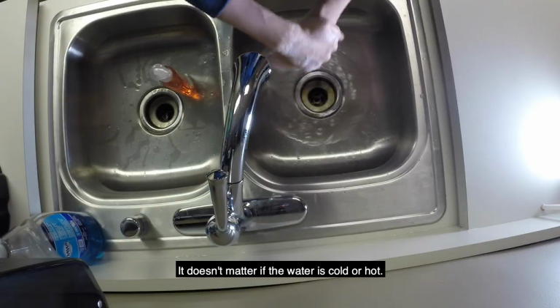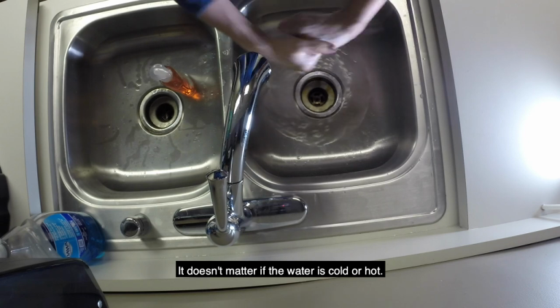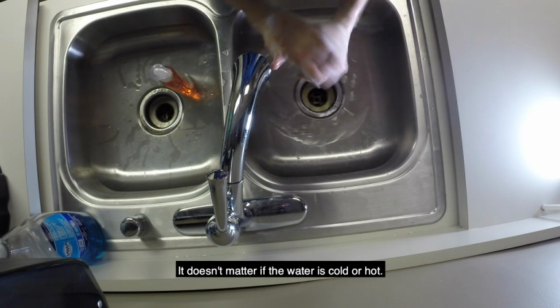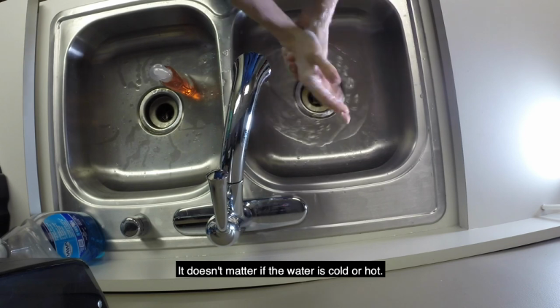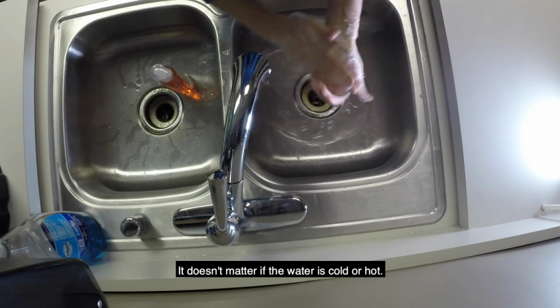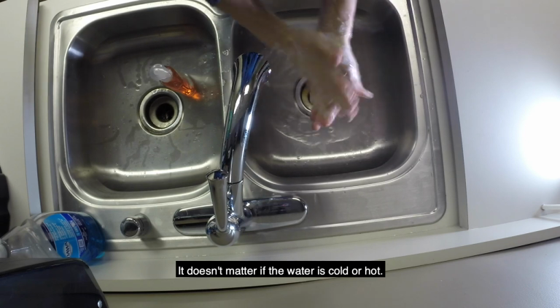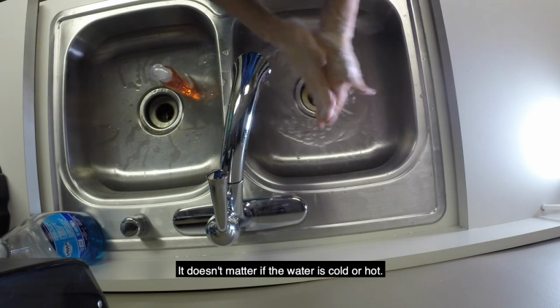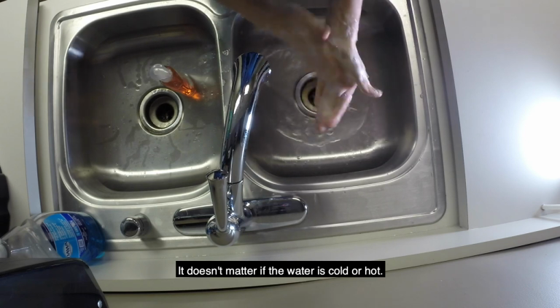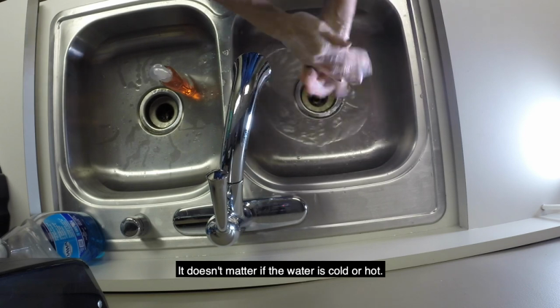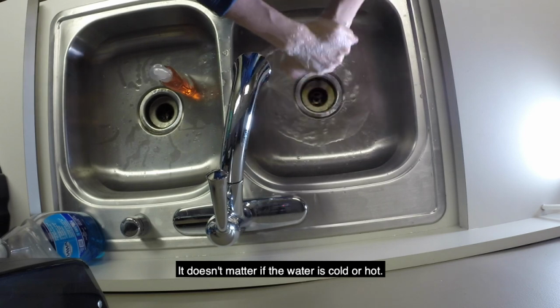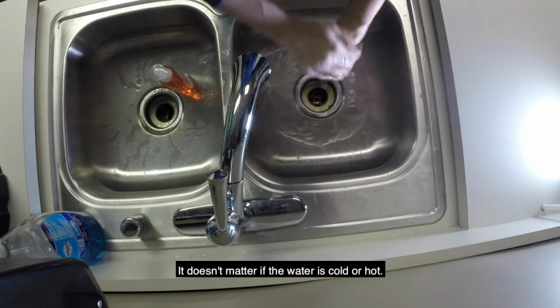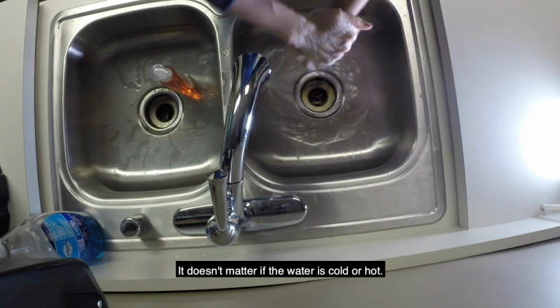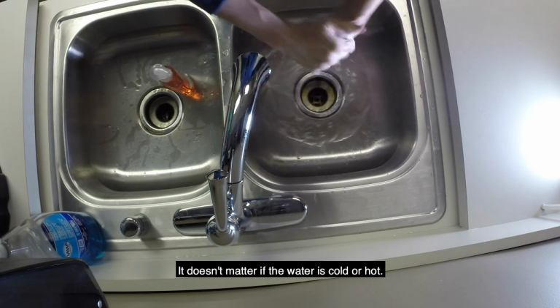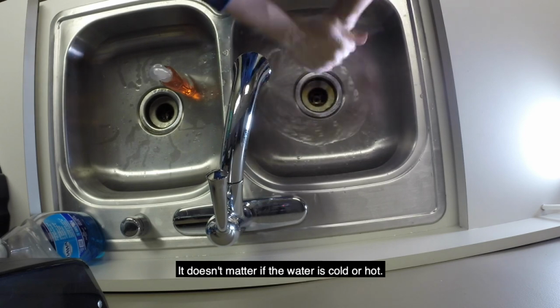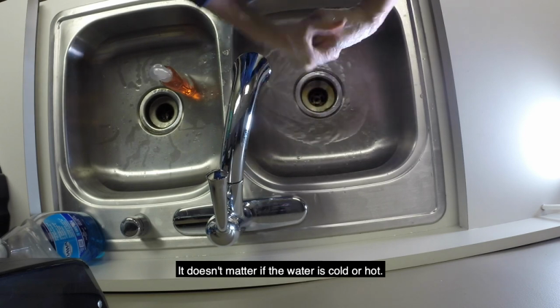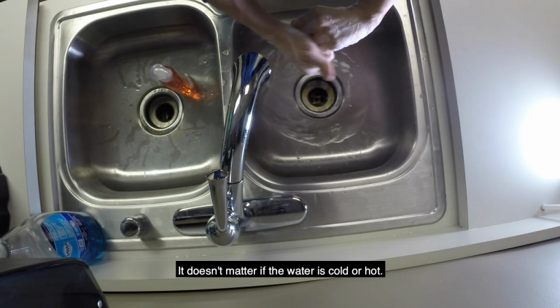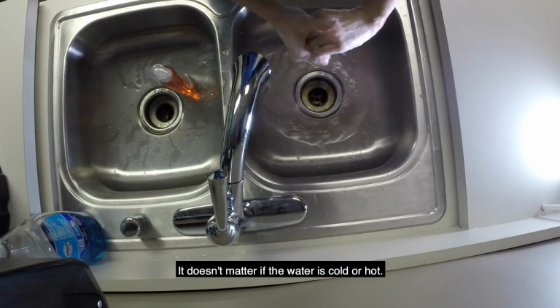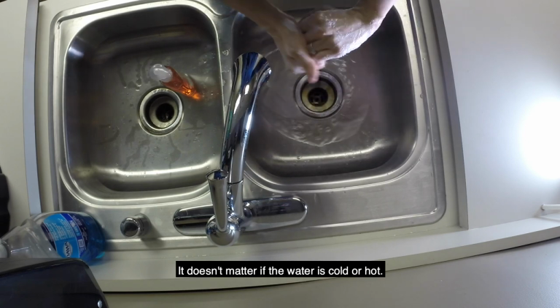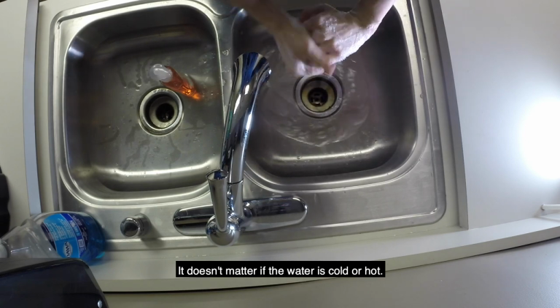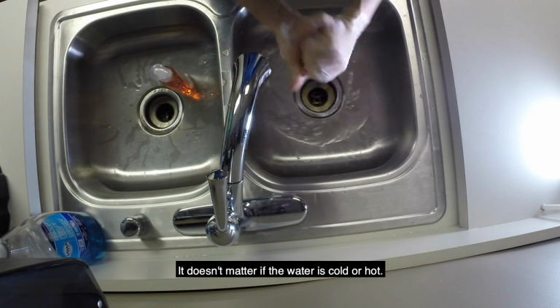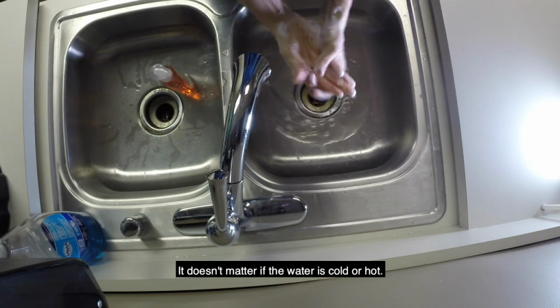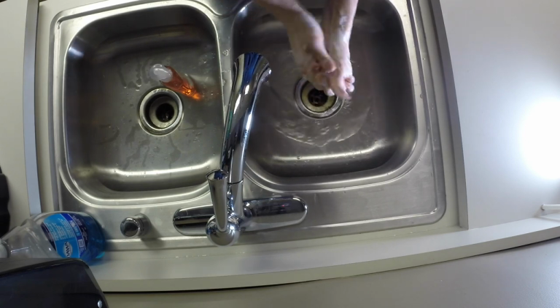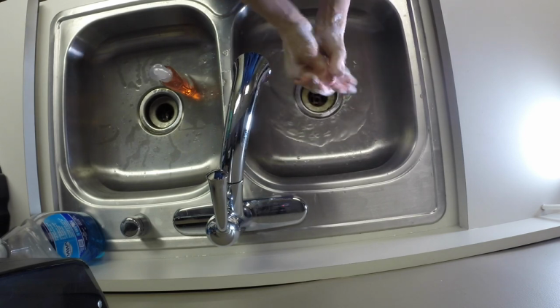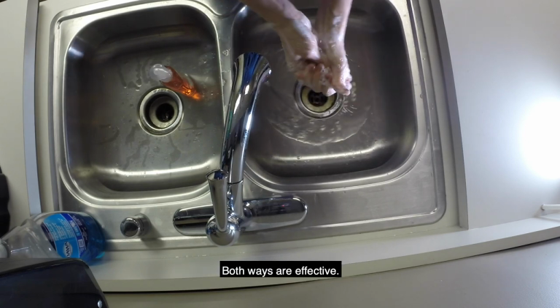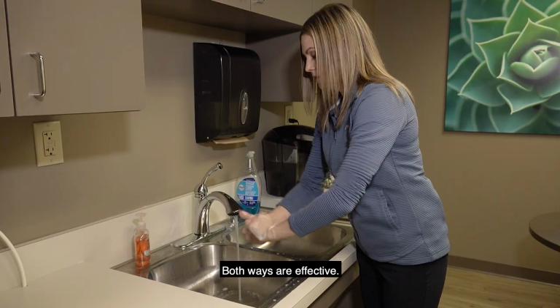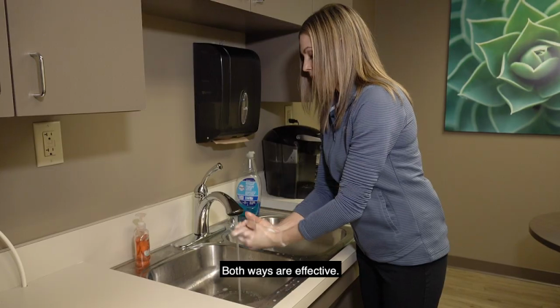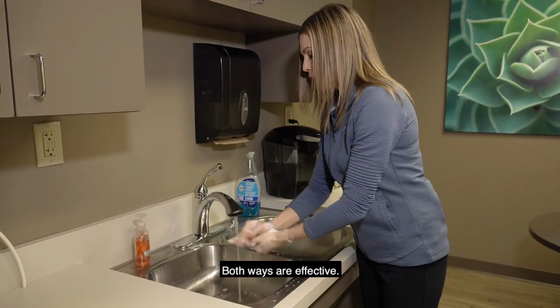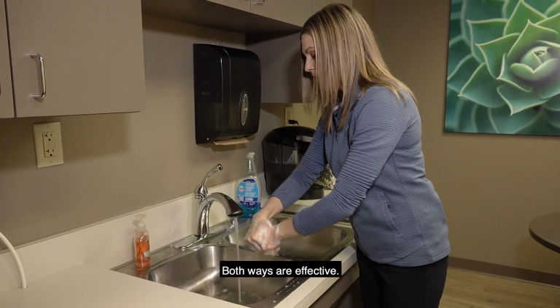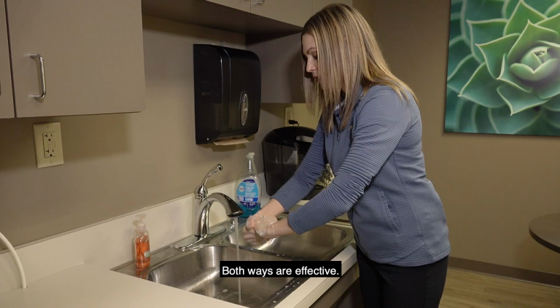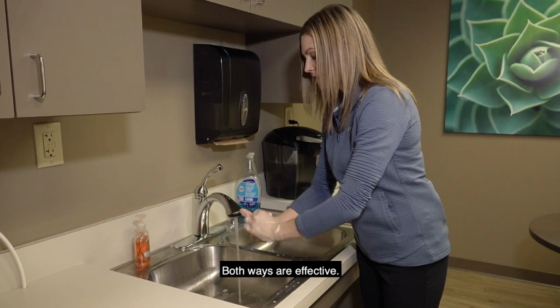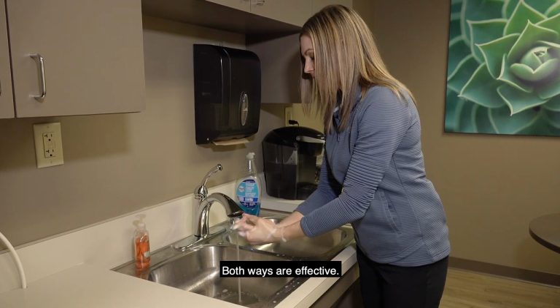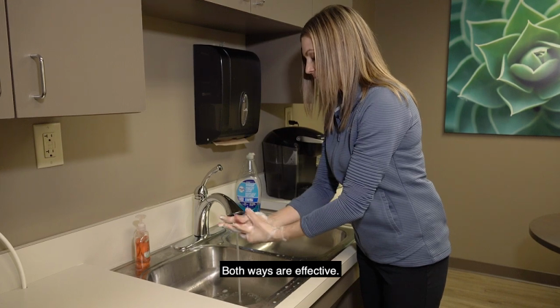It doesn't matter if the water is cold or hot — both ways are effective.